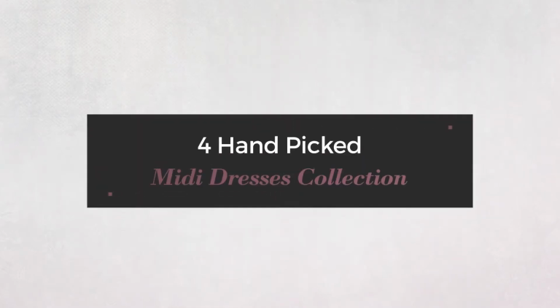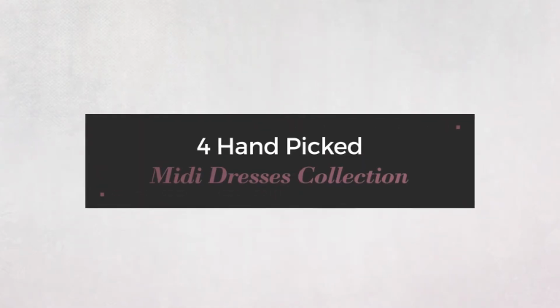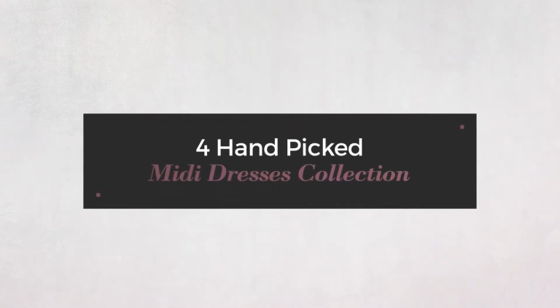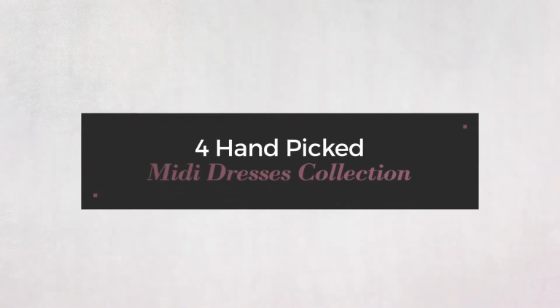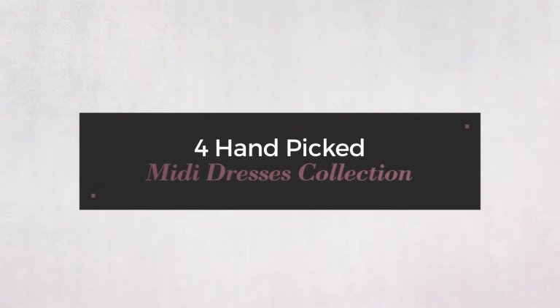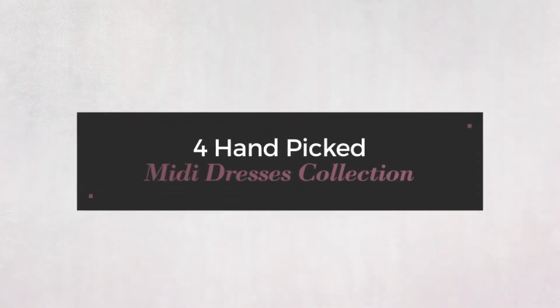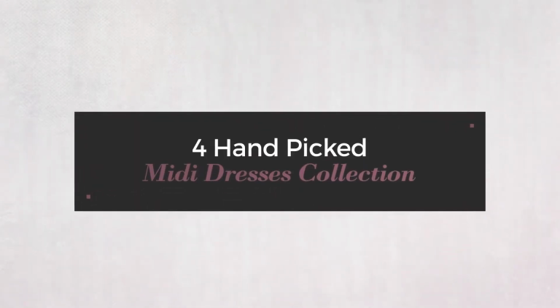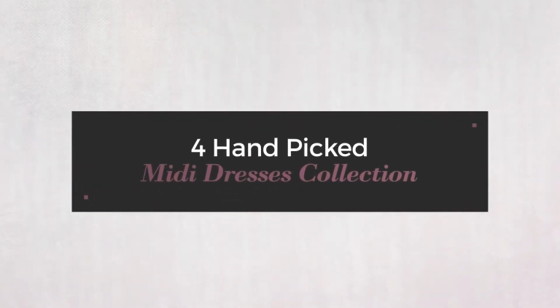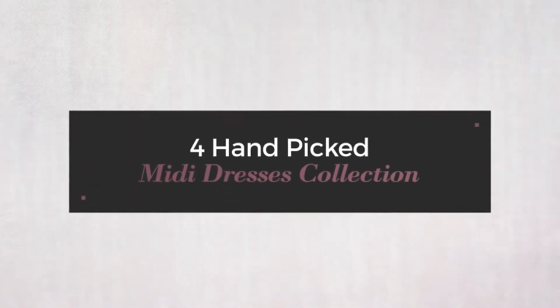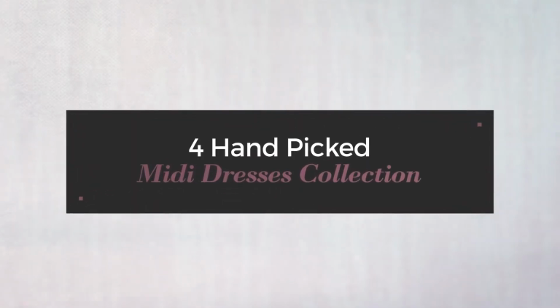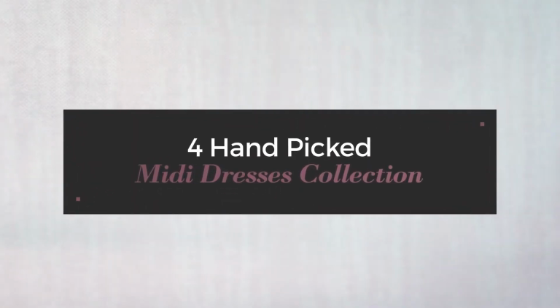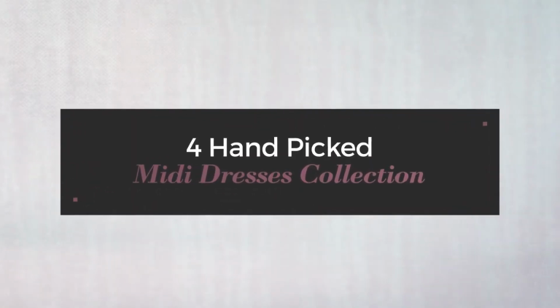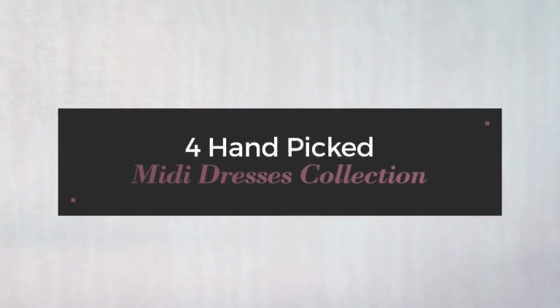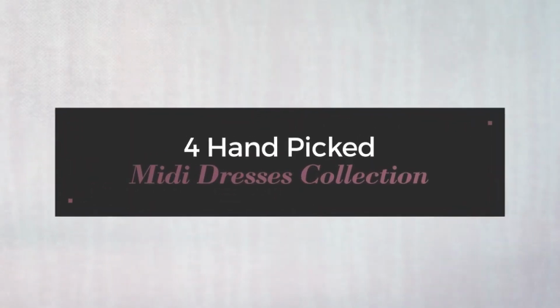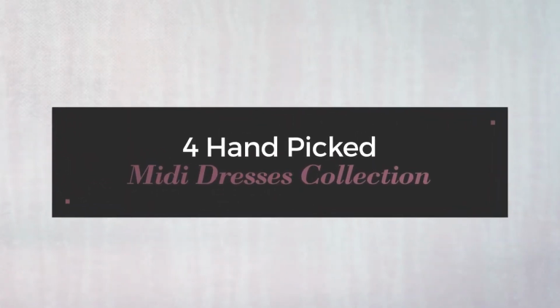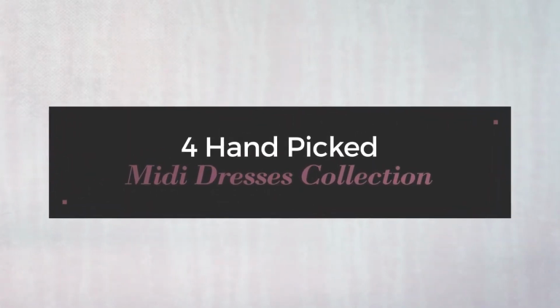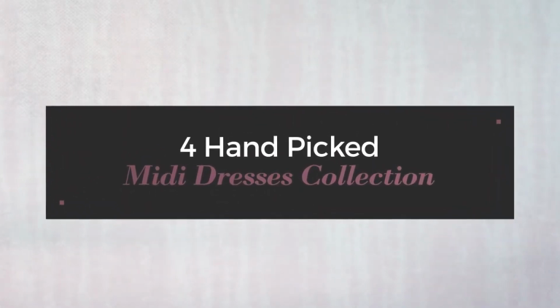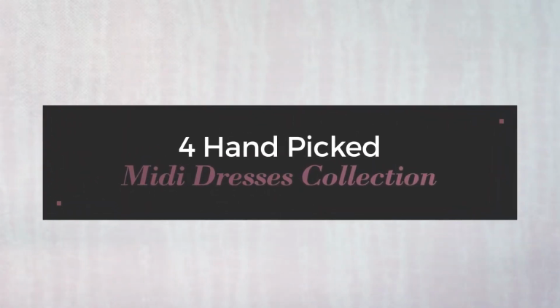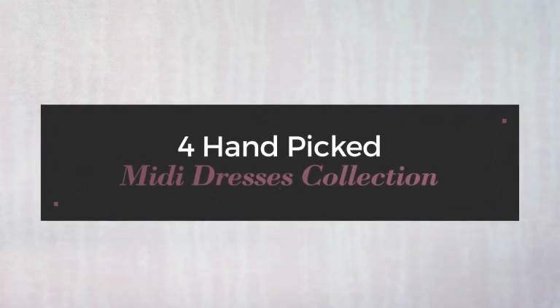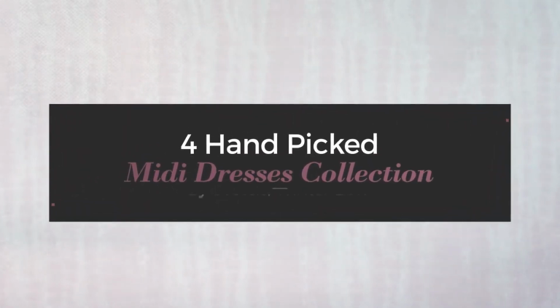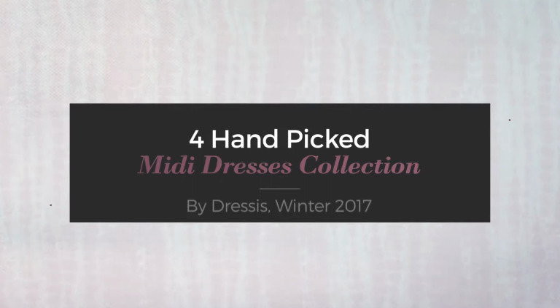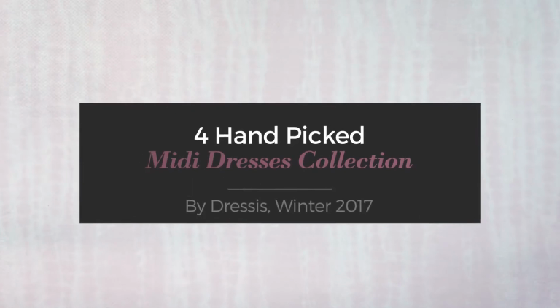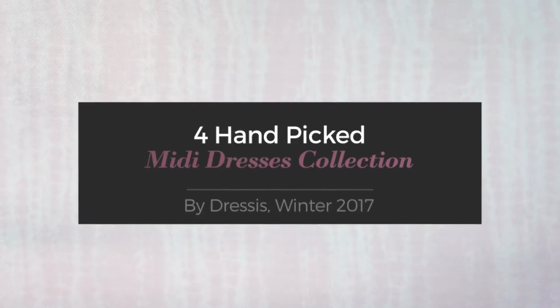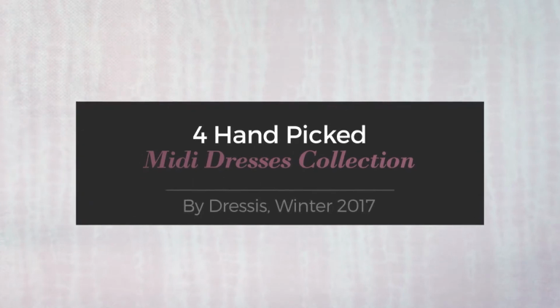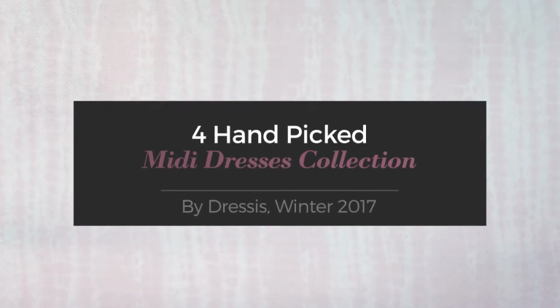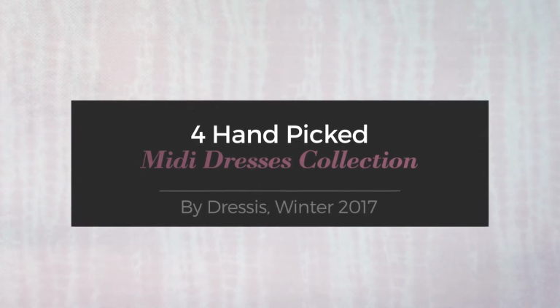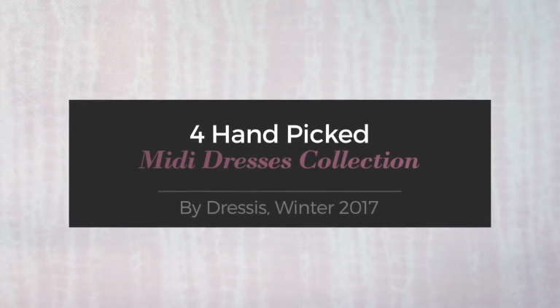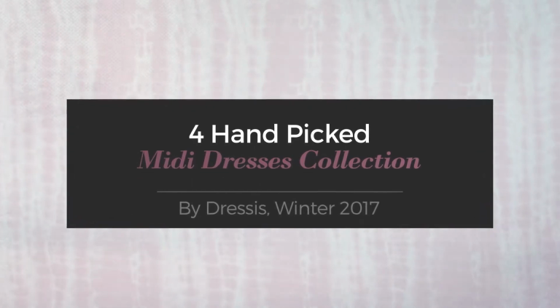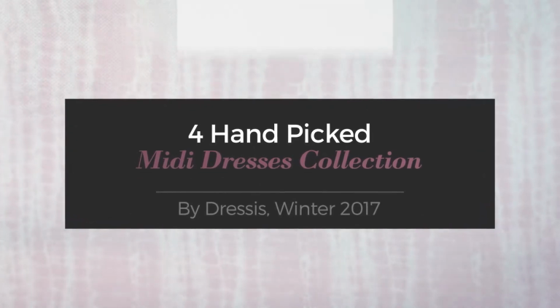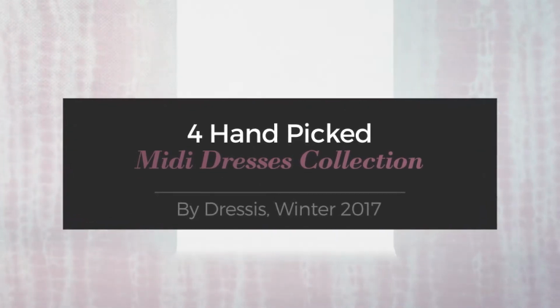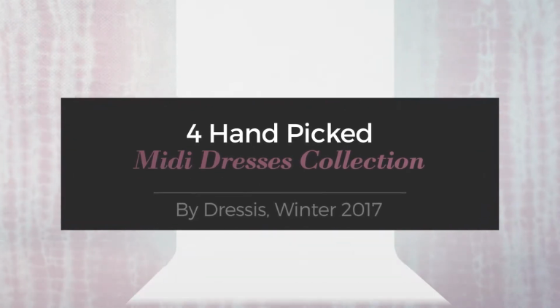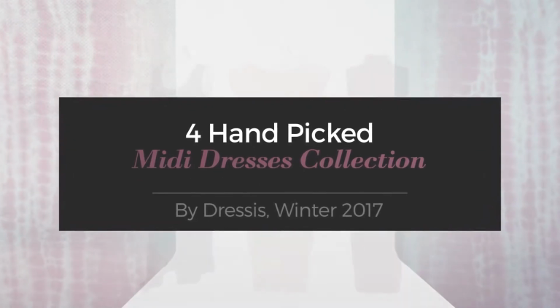Handpick Midi Dresses Collection, by Dresses, Winter 2017.